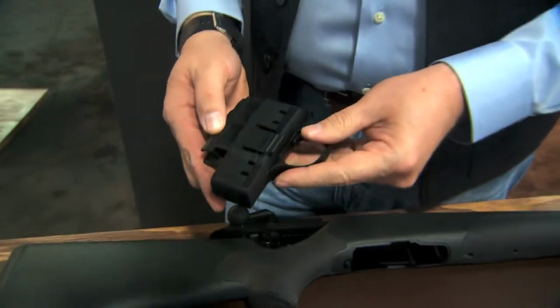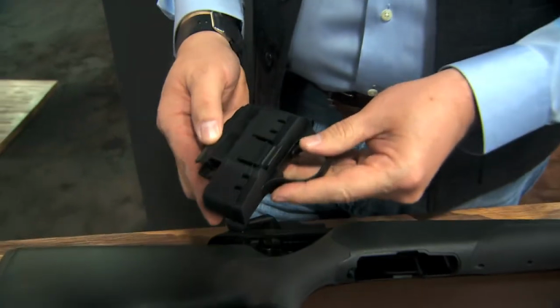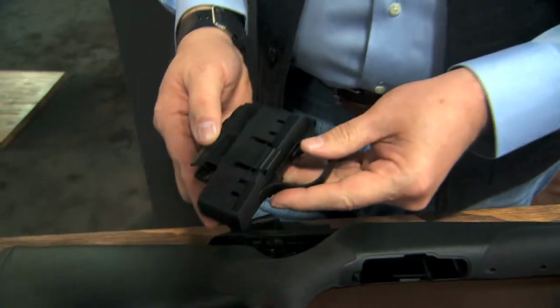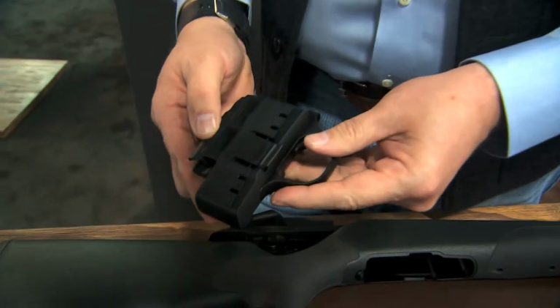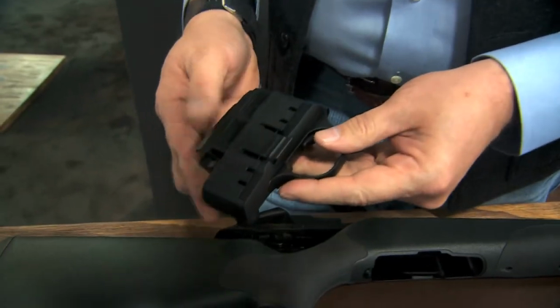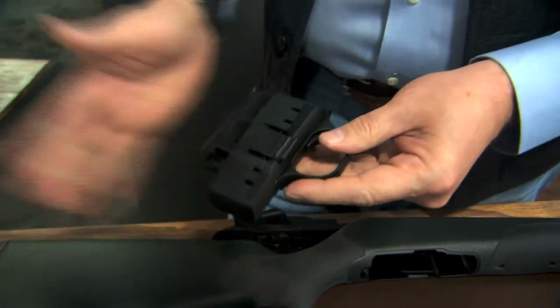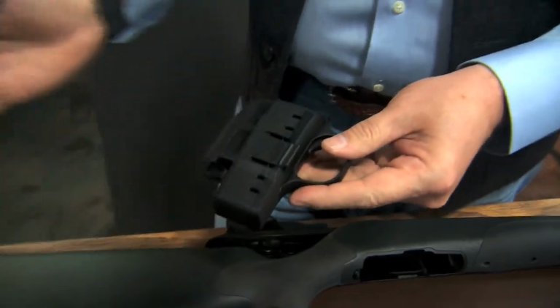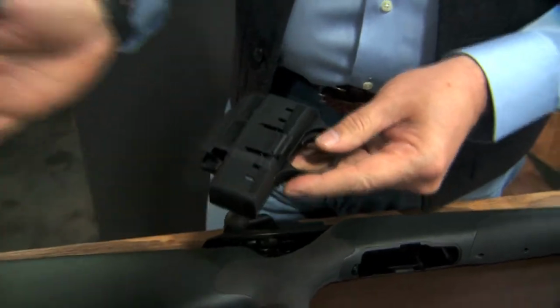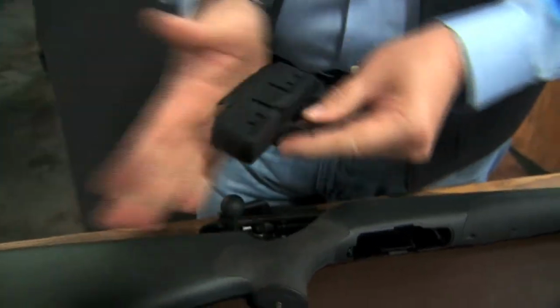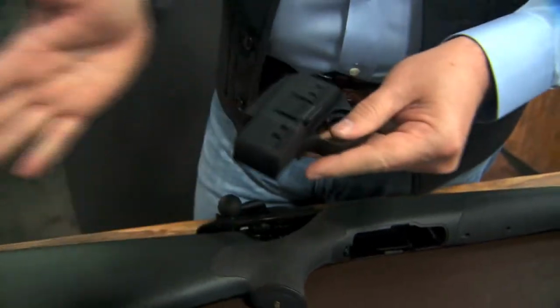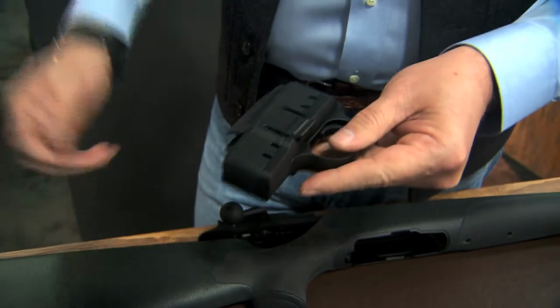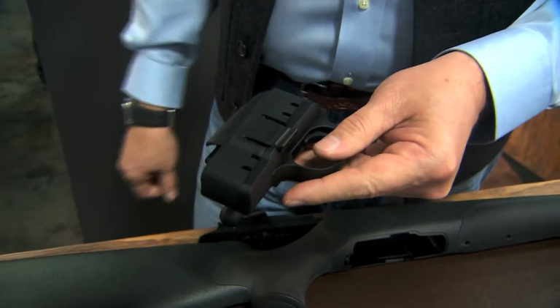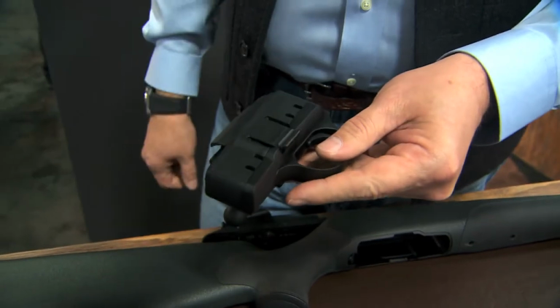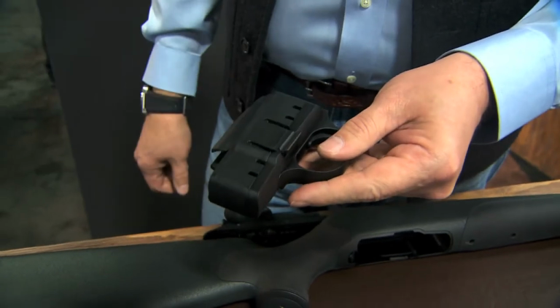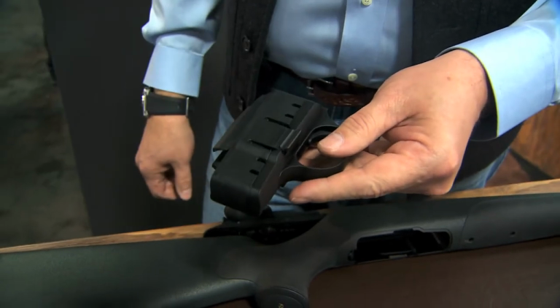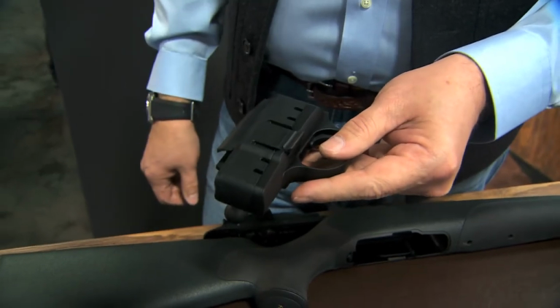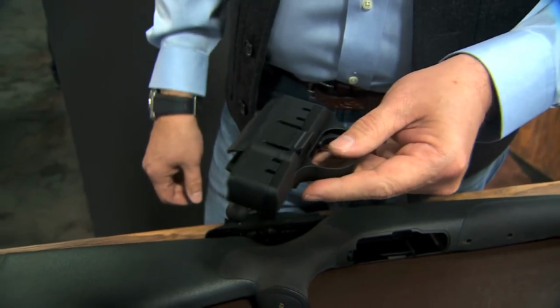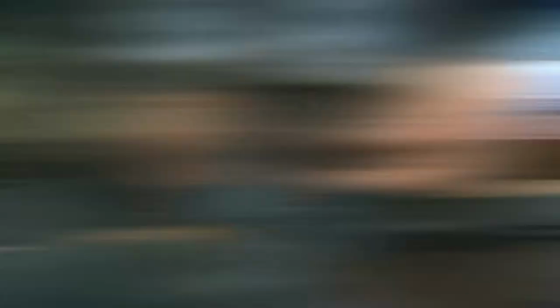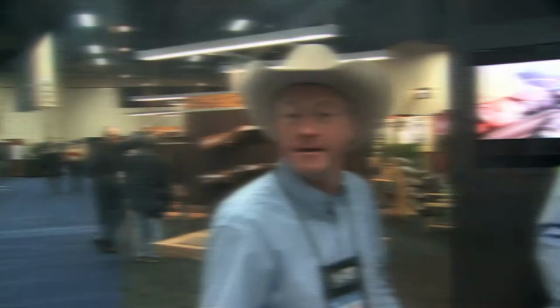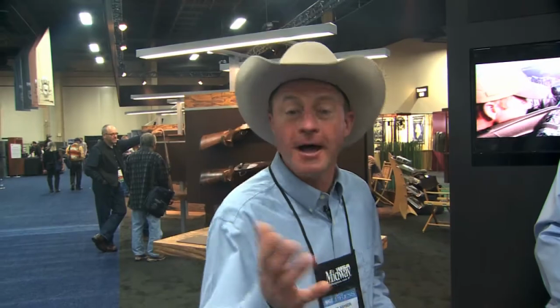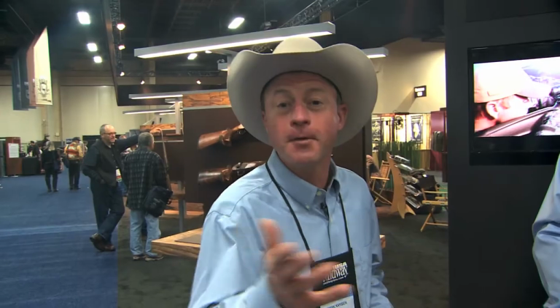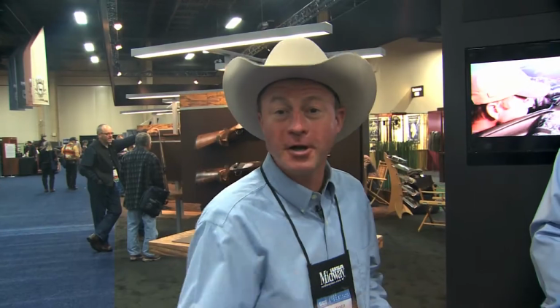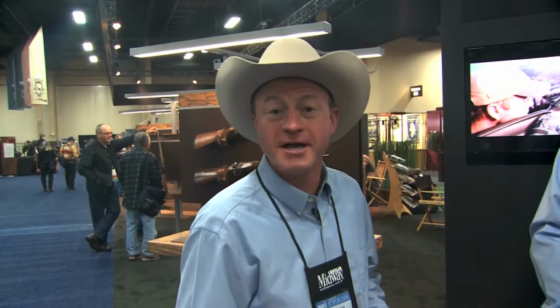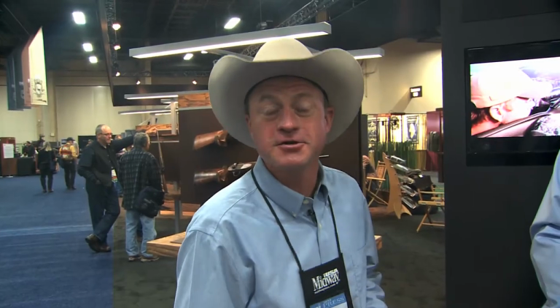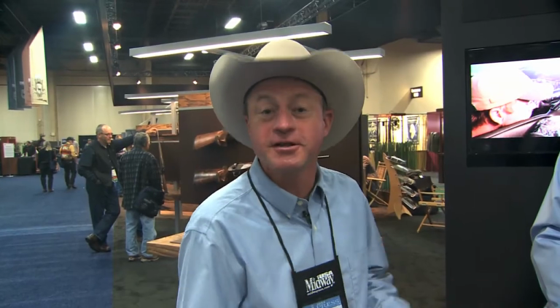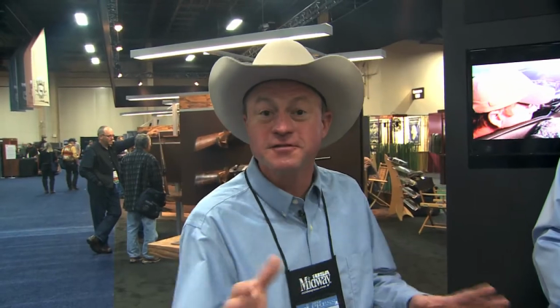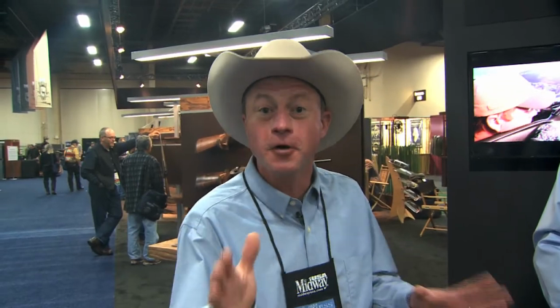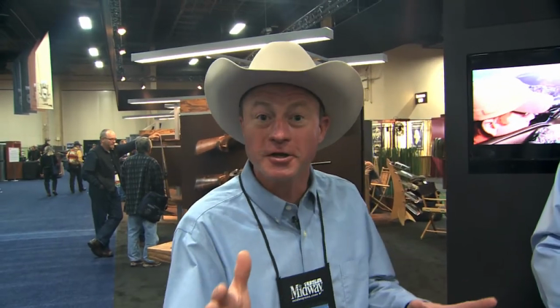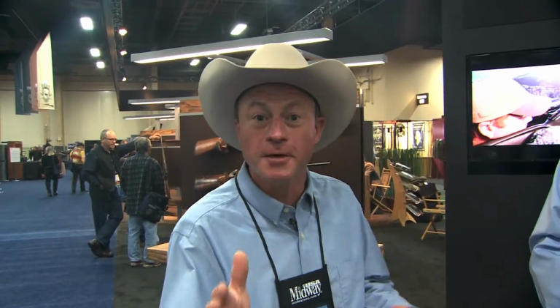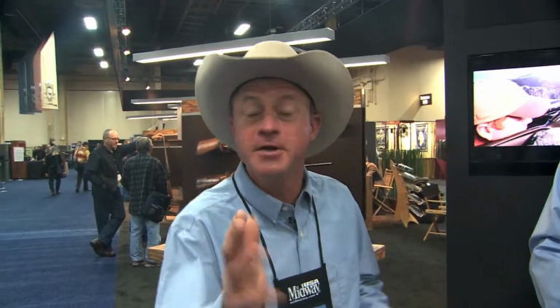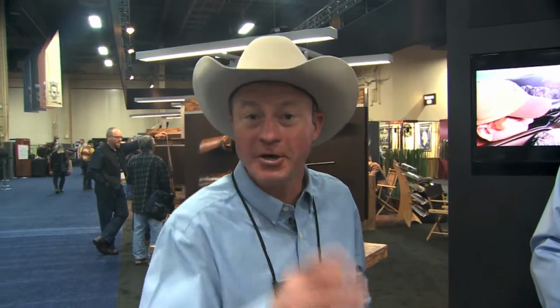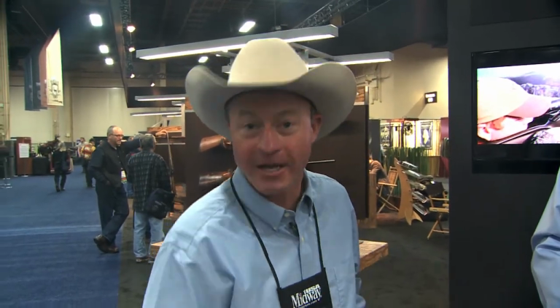There you have it — a rifle perfect for any safari. I'm Mark Kaiser at Safari Club International.